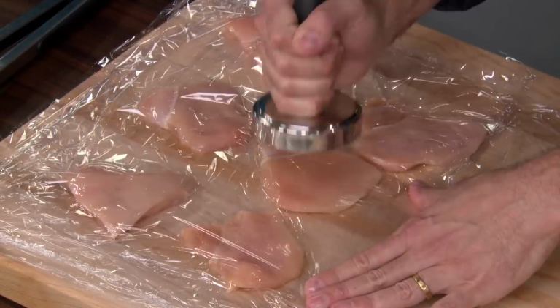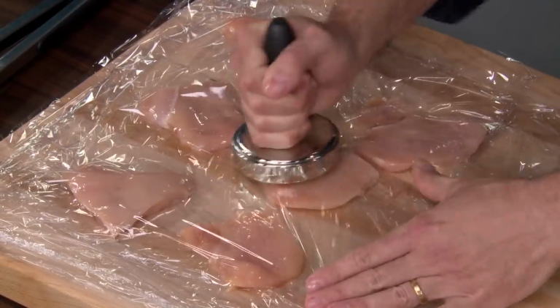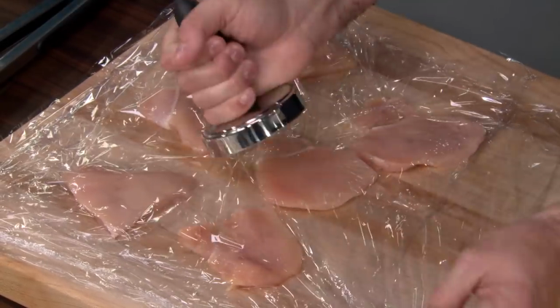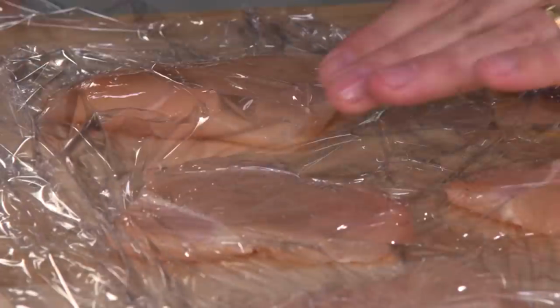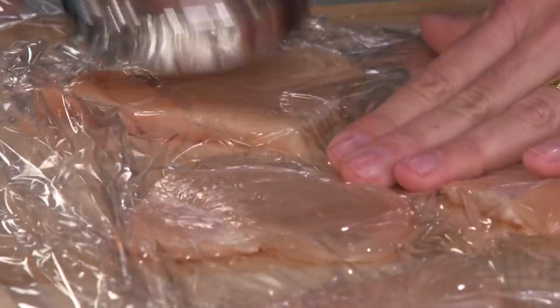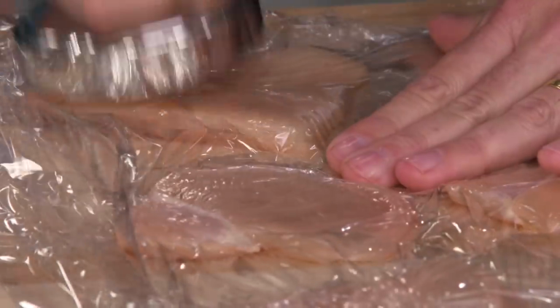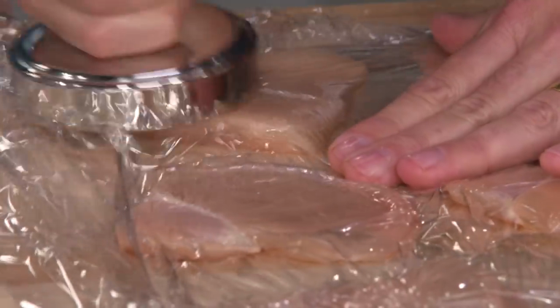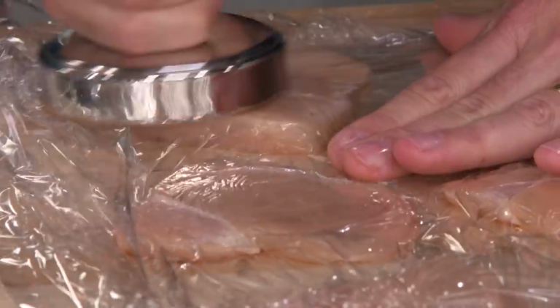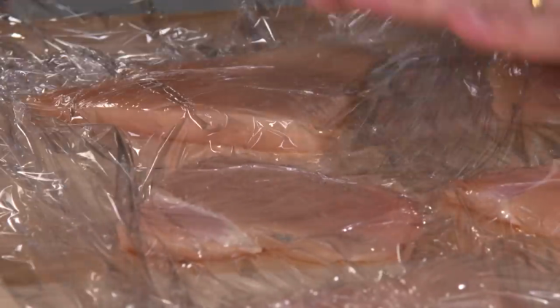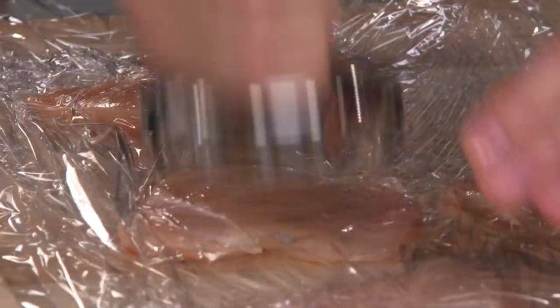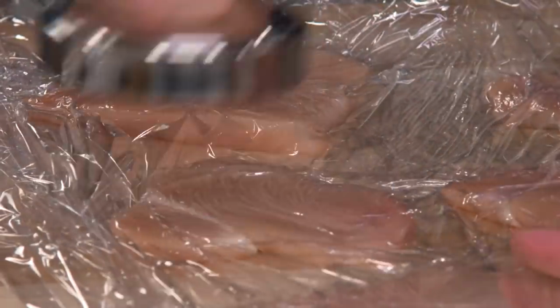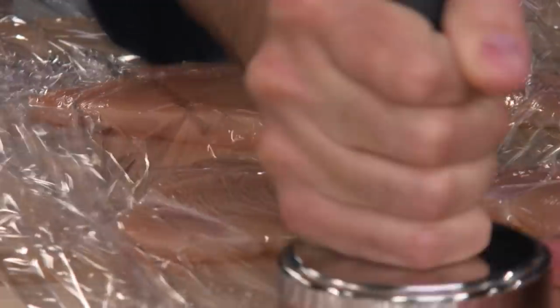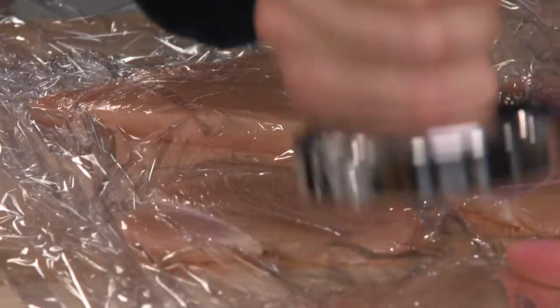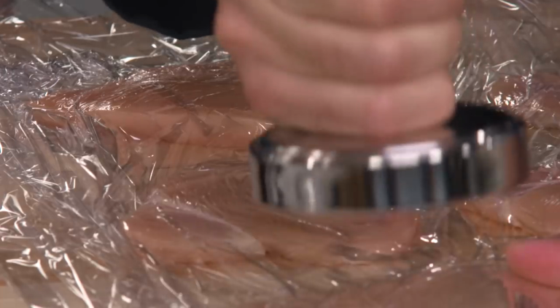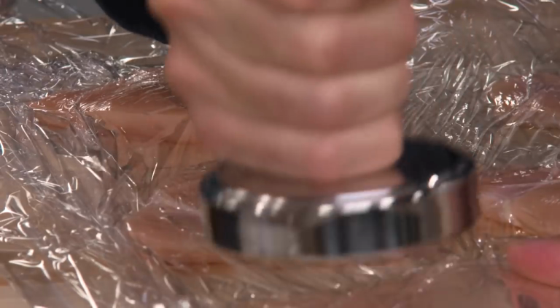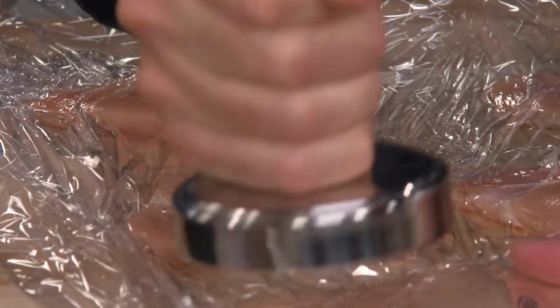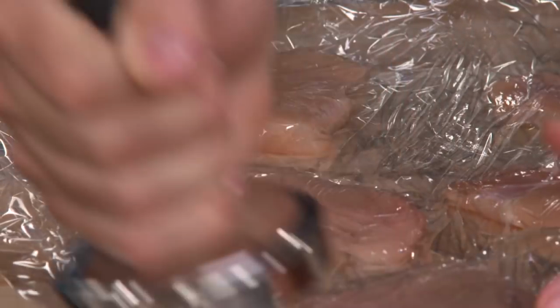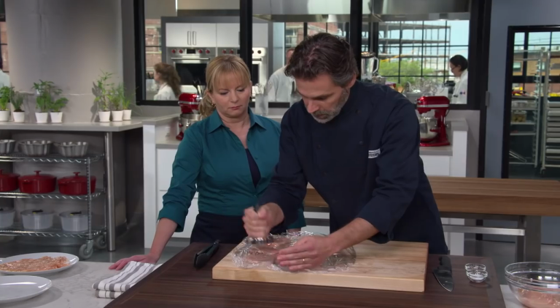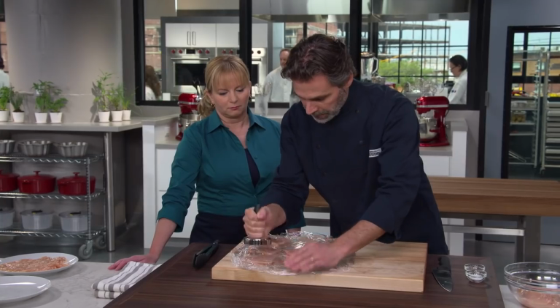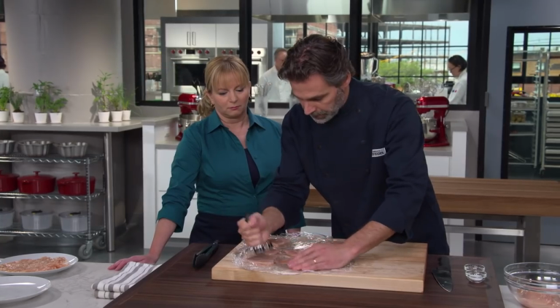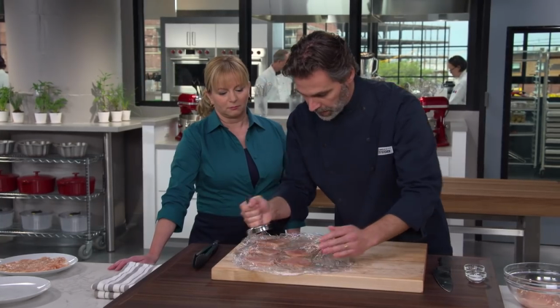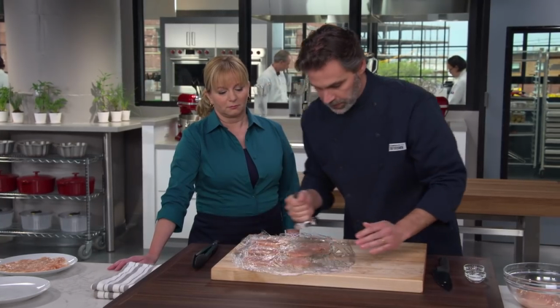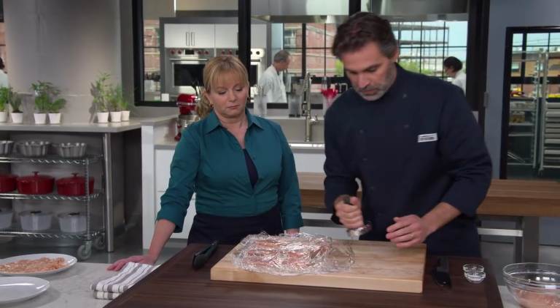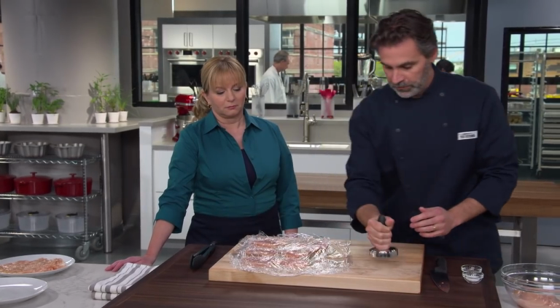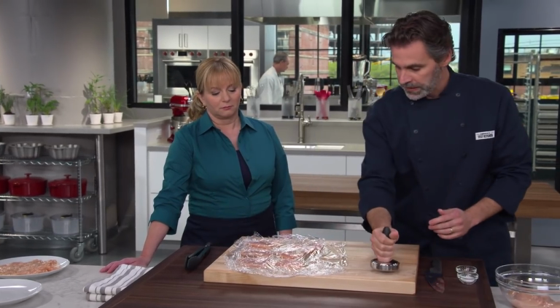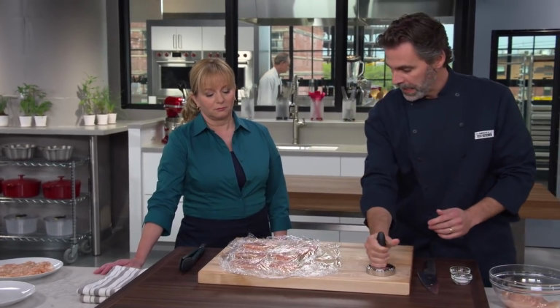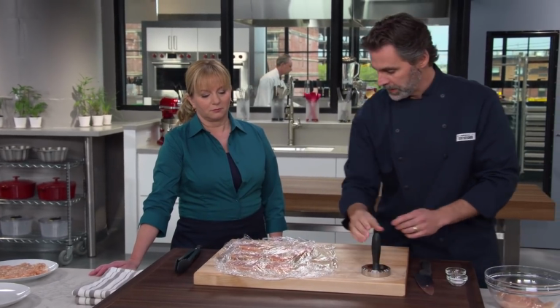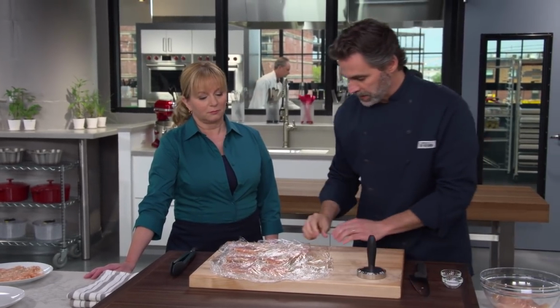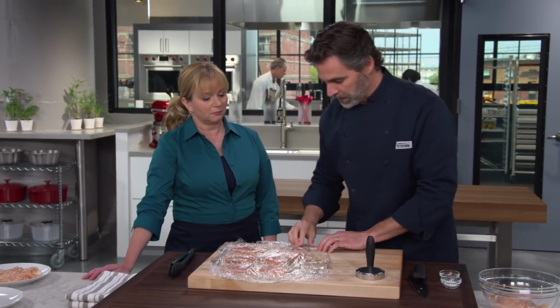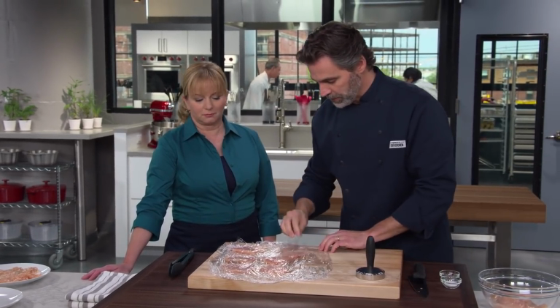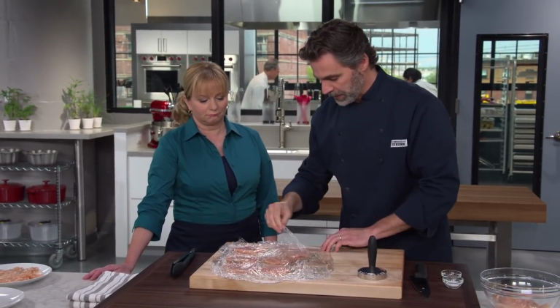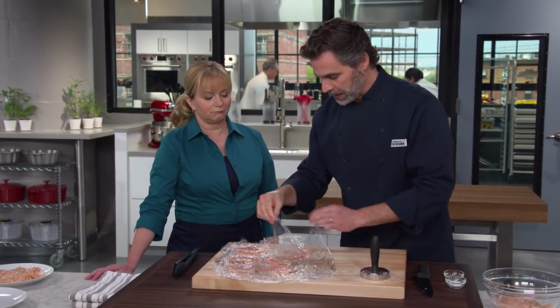You want to let the meat pounder do the work here — you don't want to smash it. Those are perfectly a half an inch. I measured it with my eye.